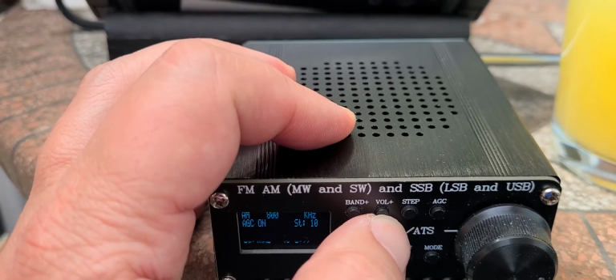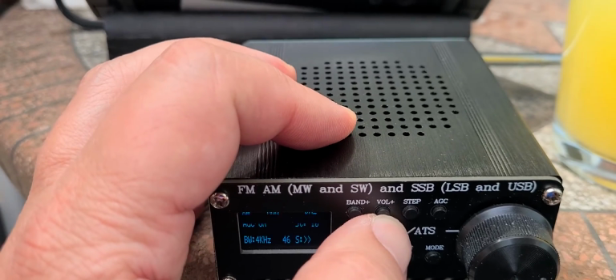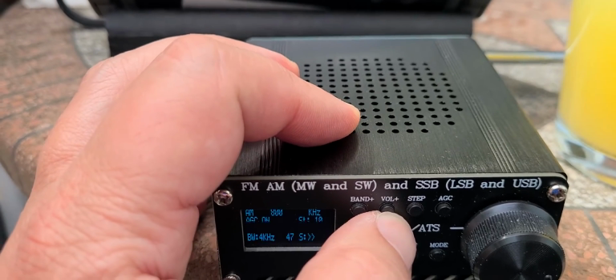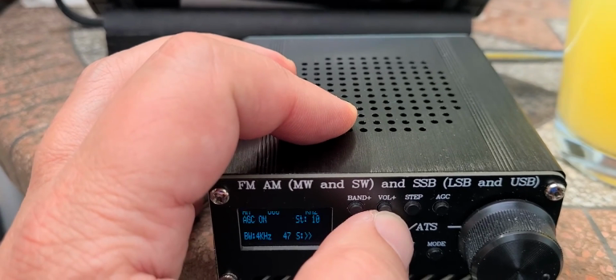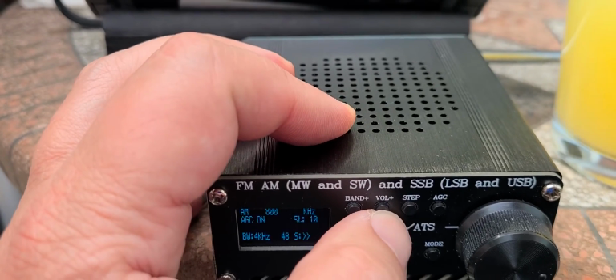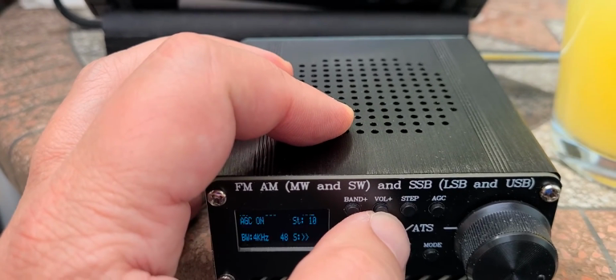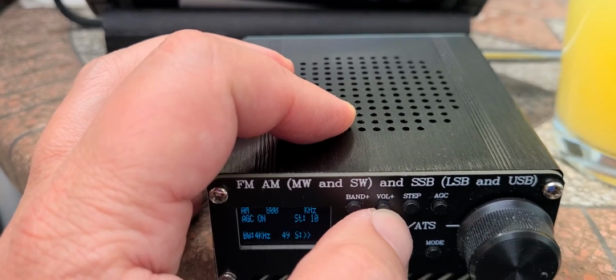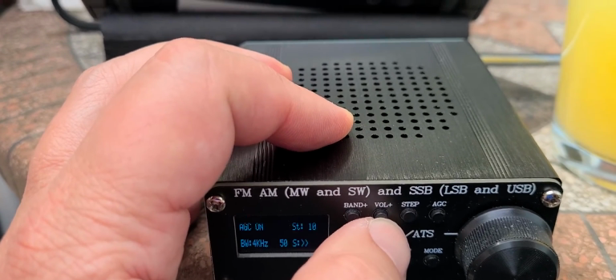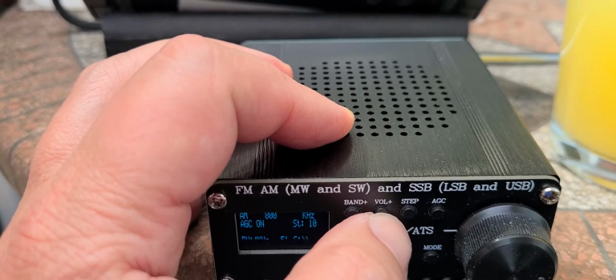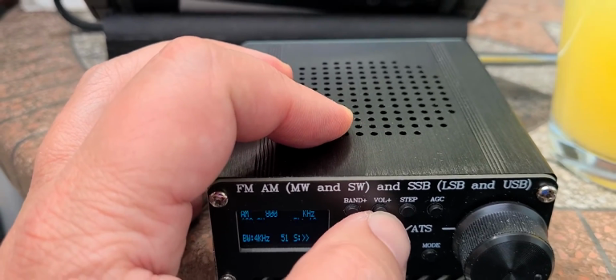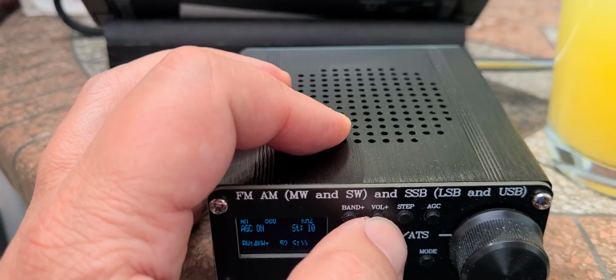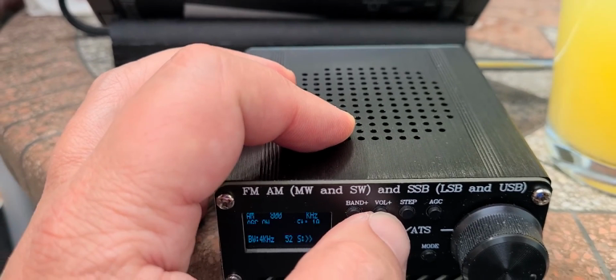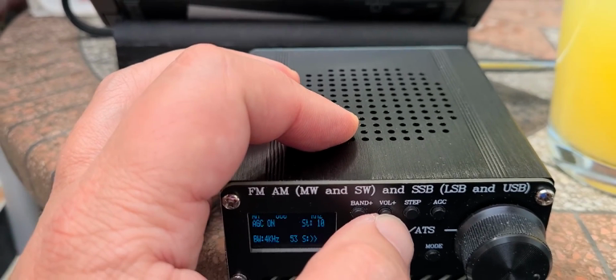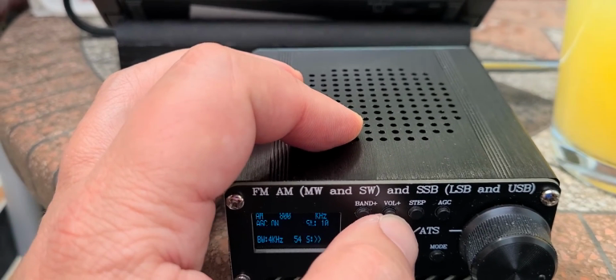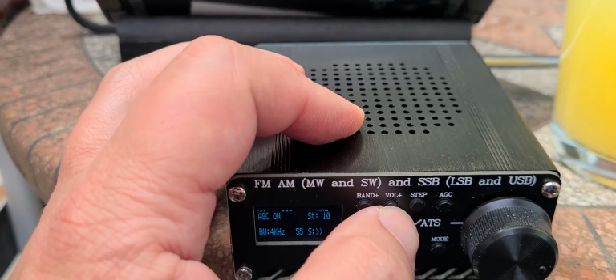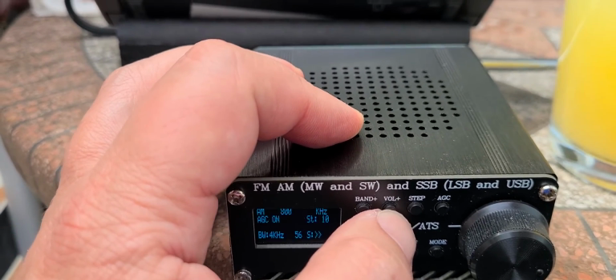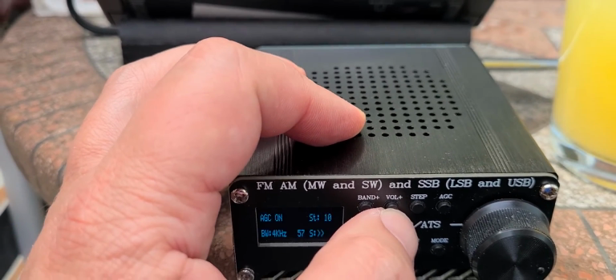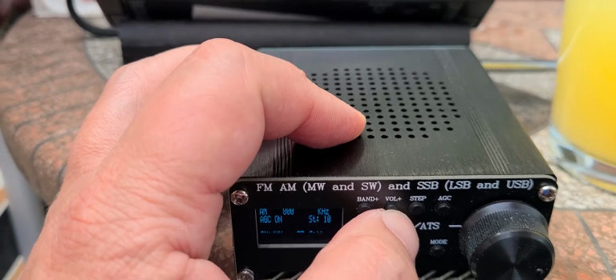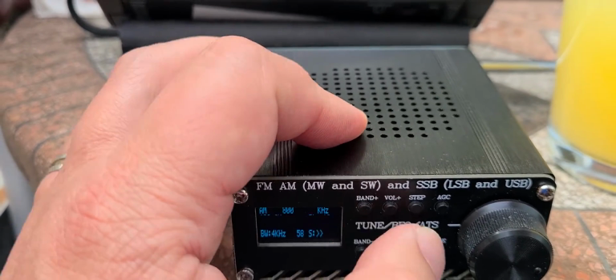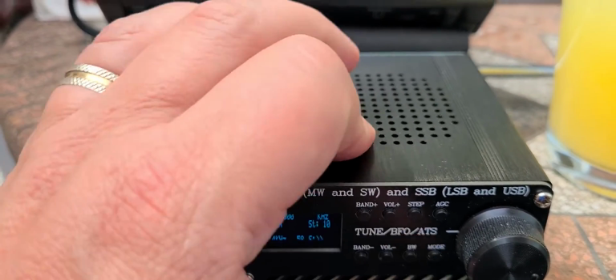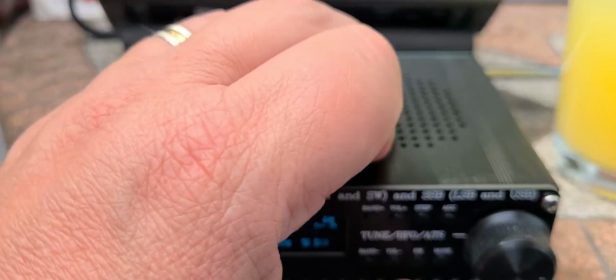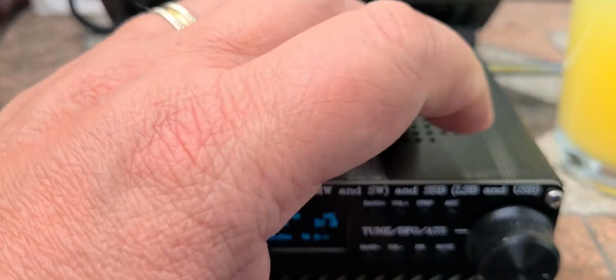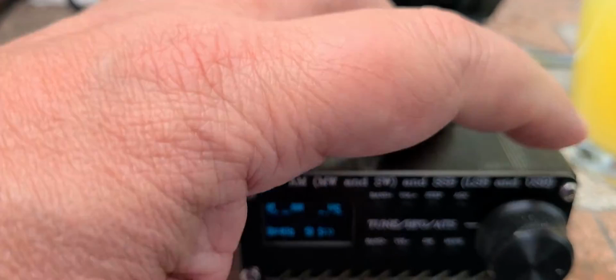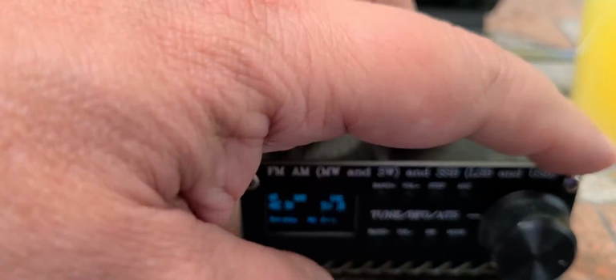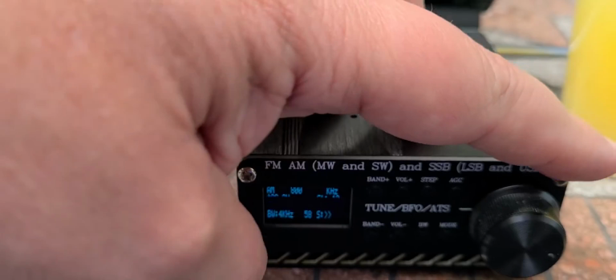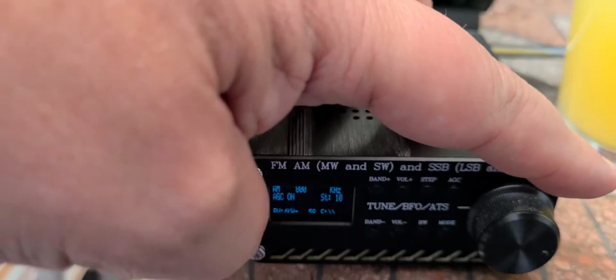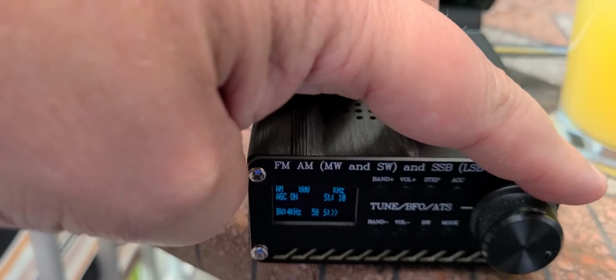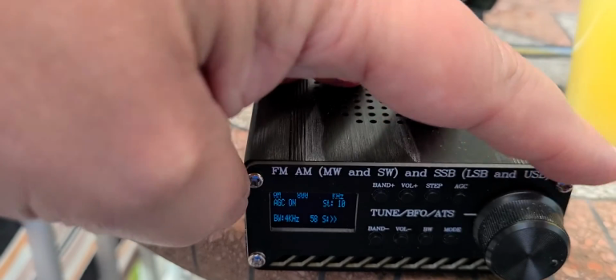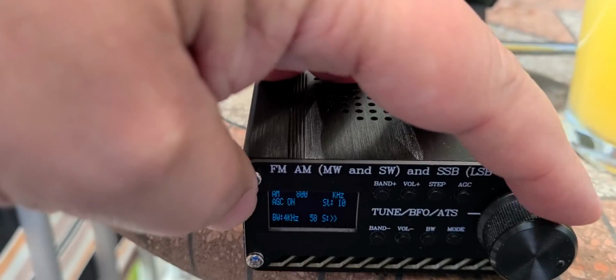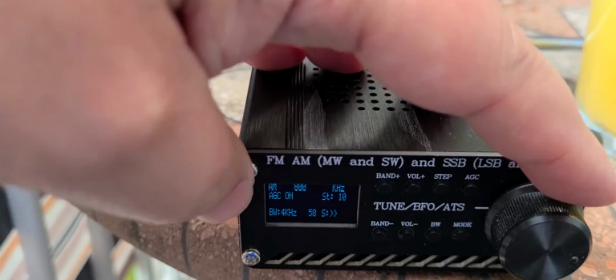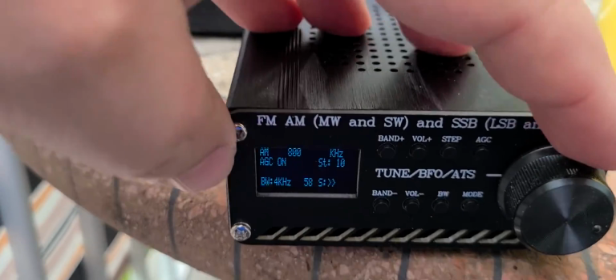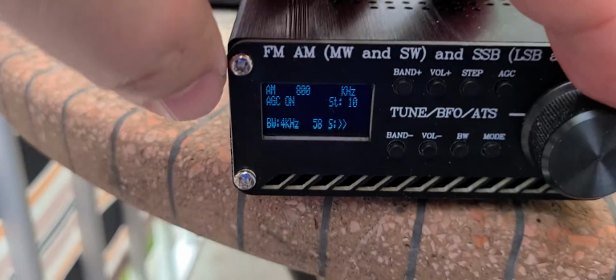So kind of interesting to check out these radios. This is the CJ8800.